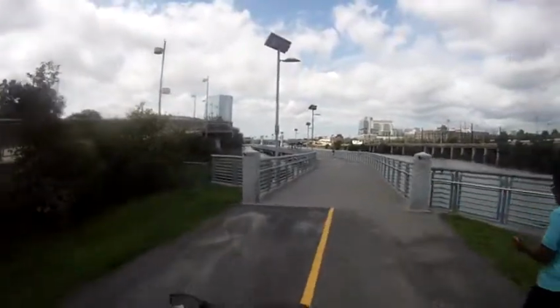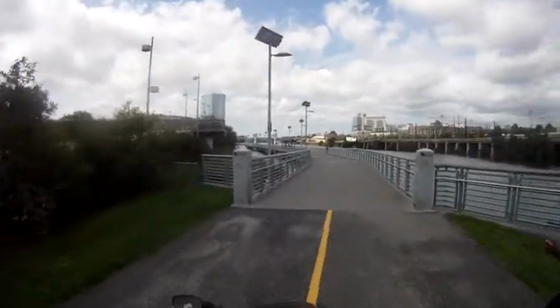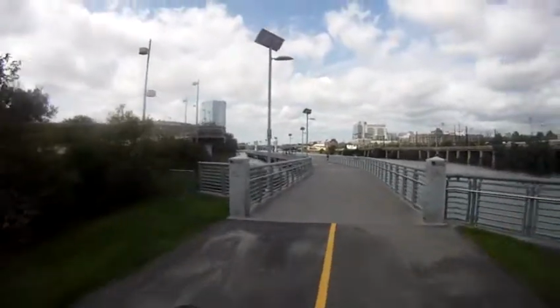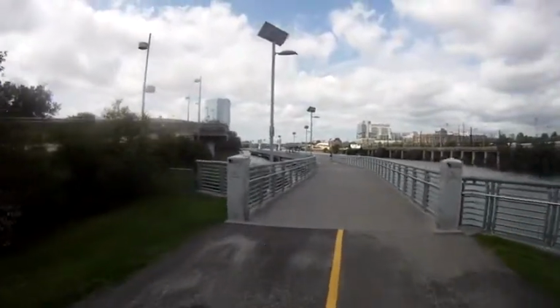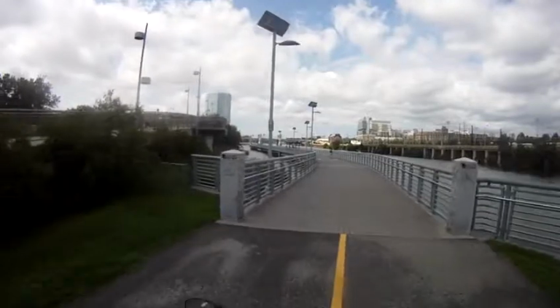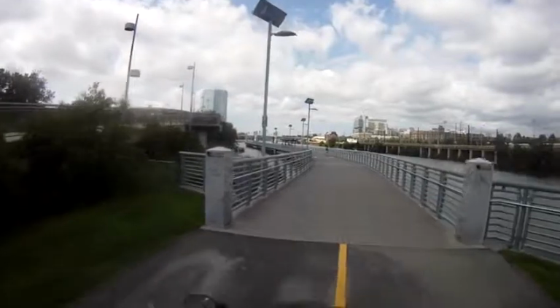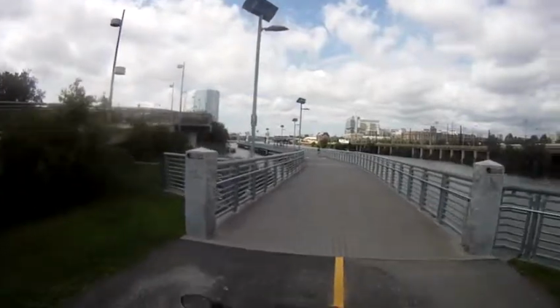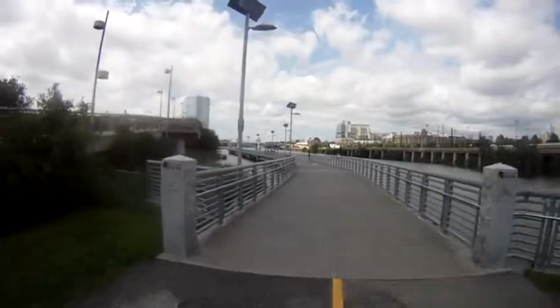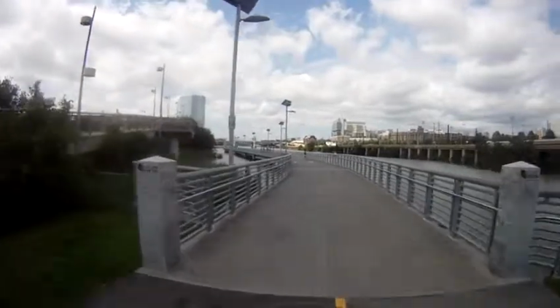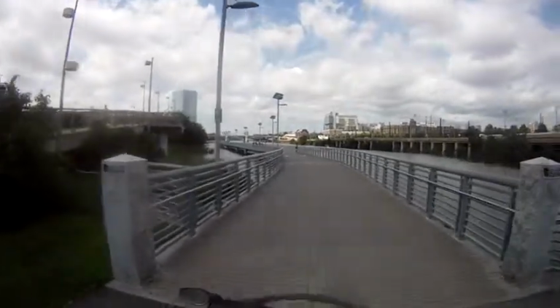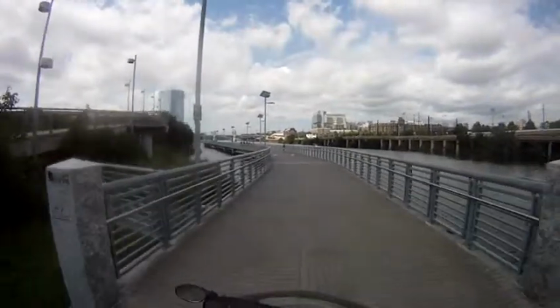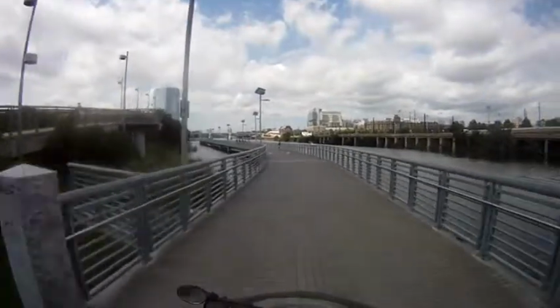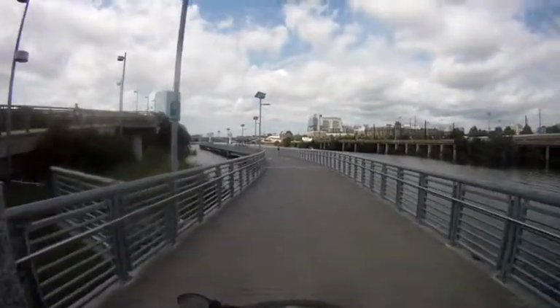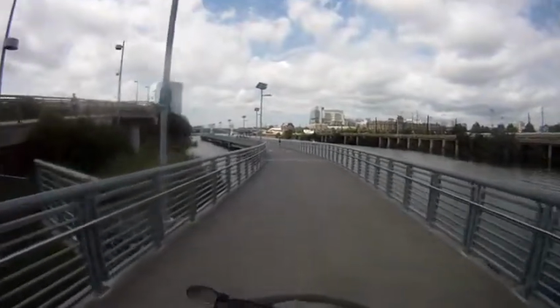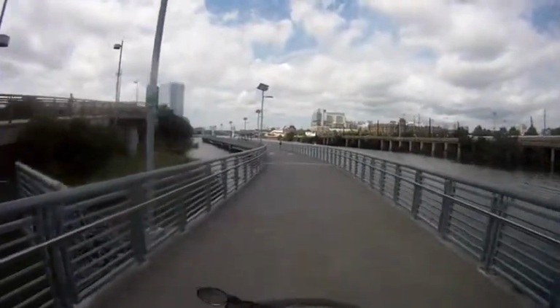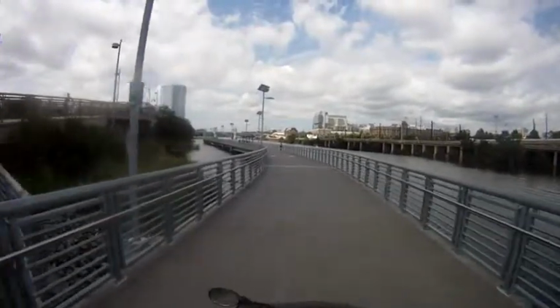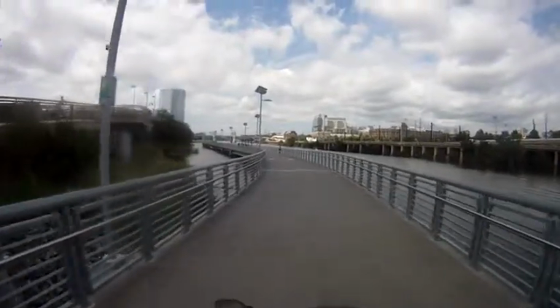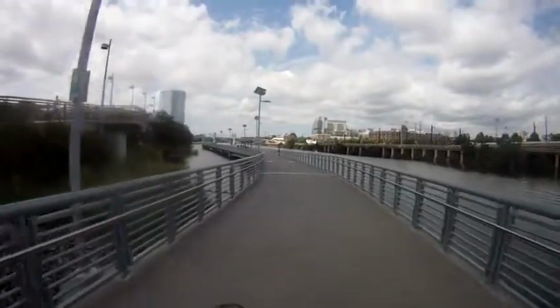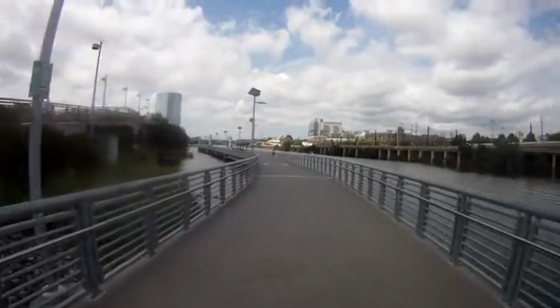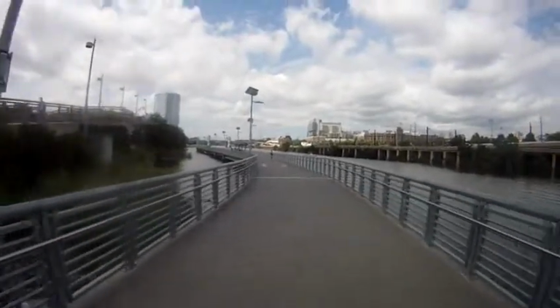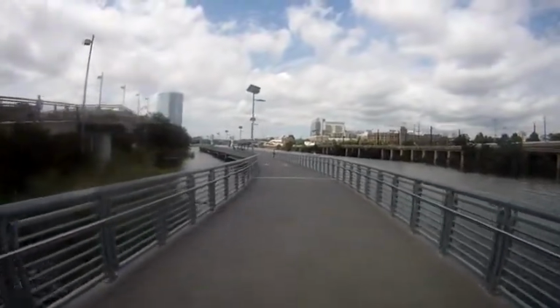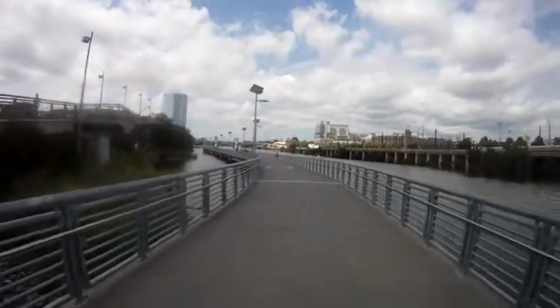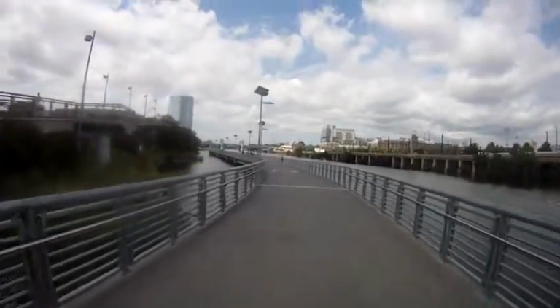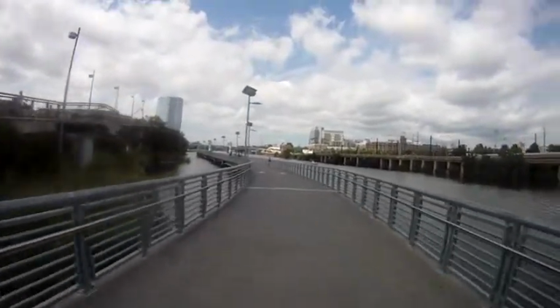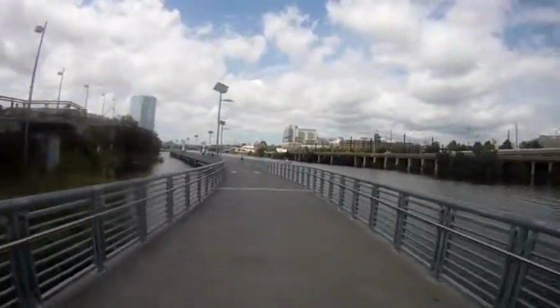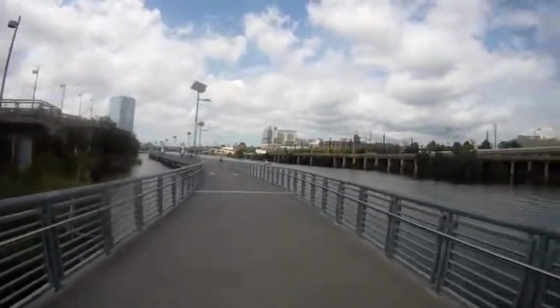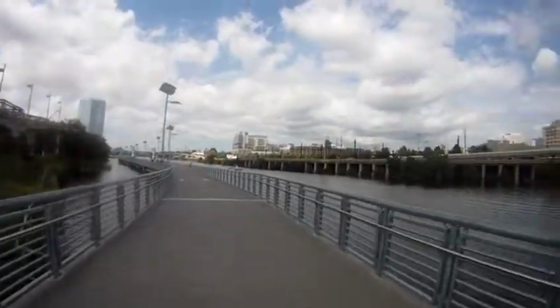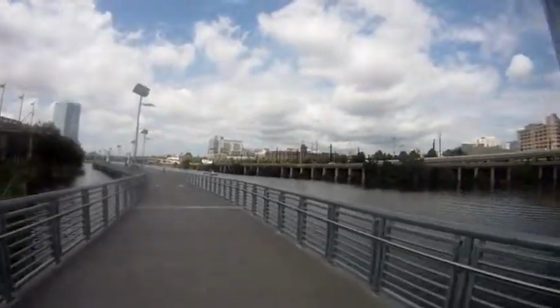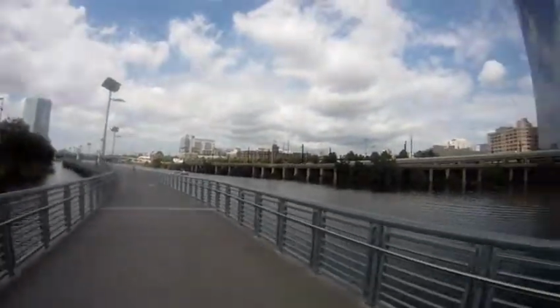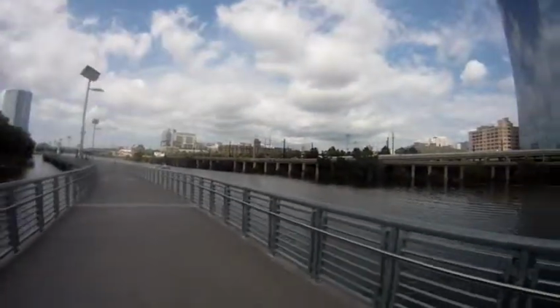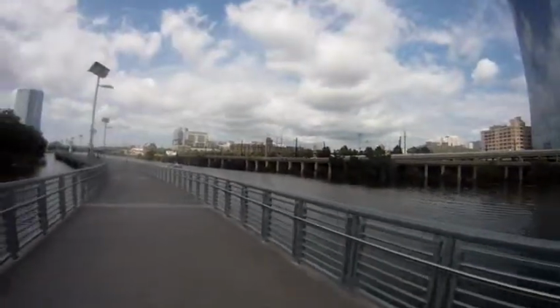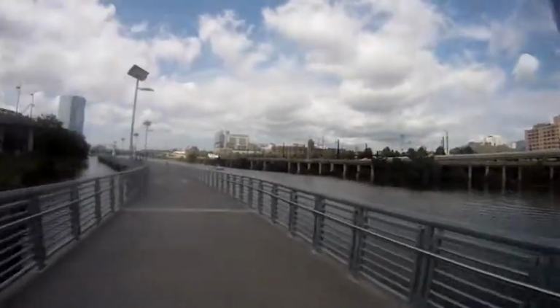This is like a boardwalk, a concrete boardwalk, out in the Schuylkill River.